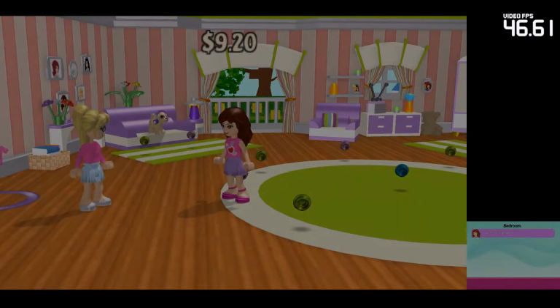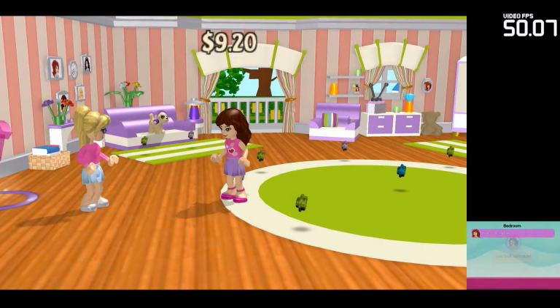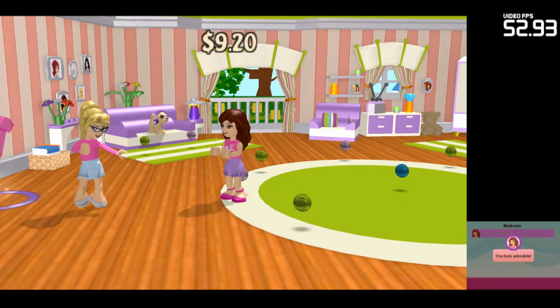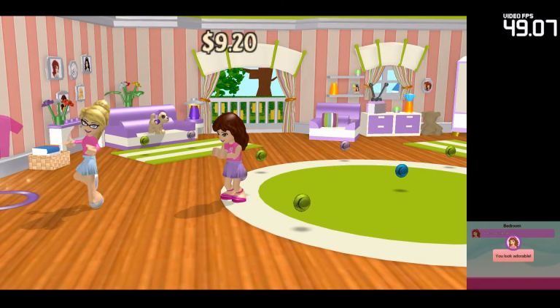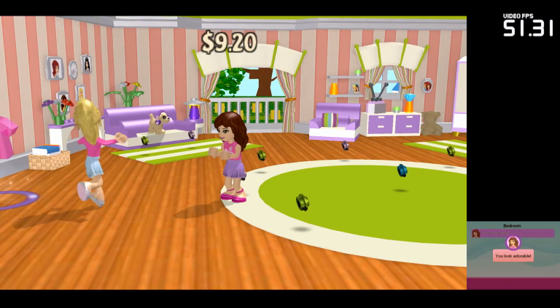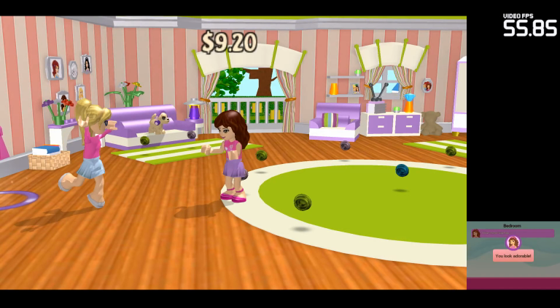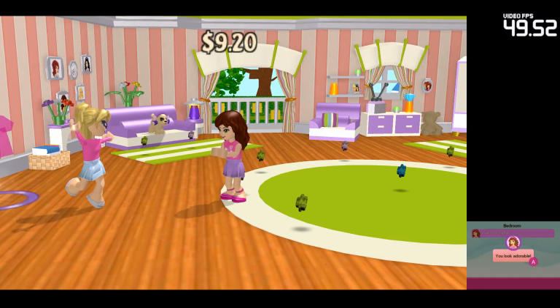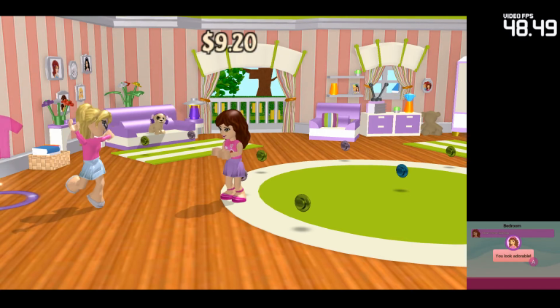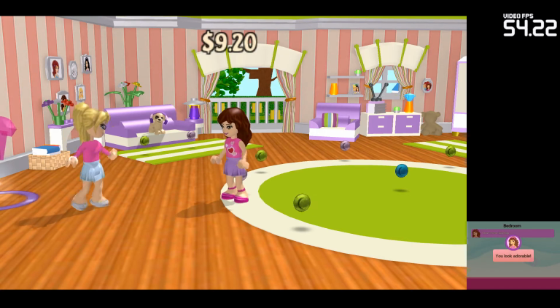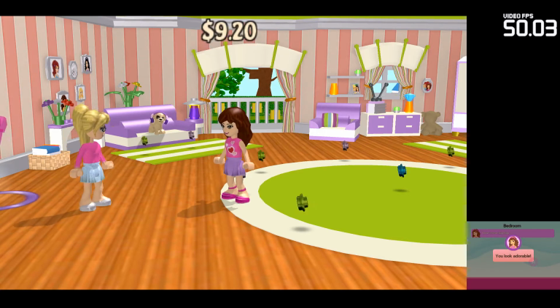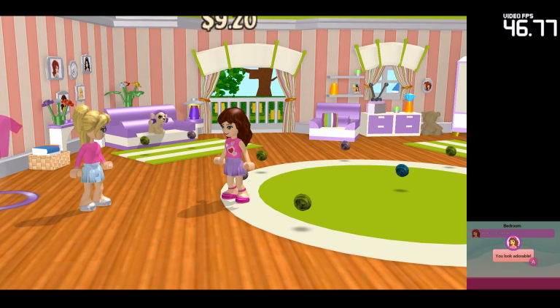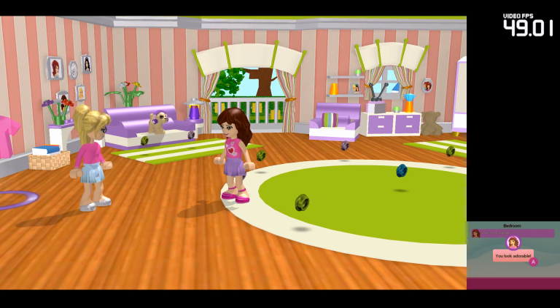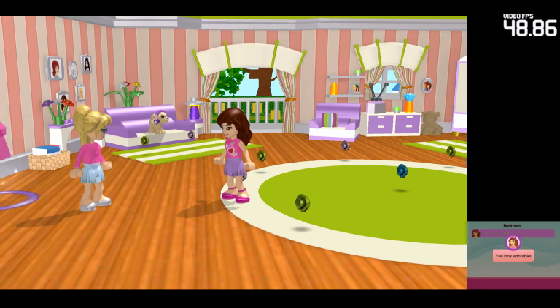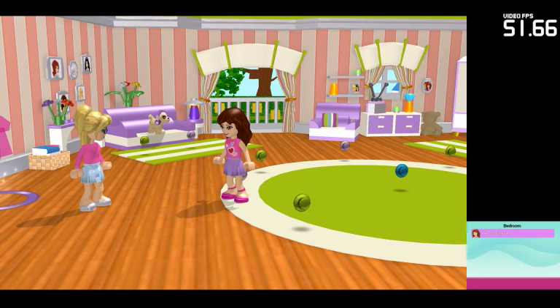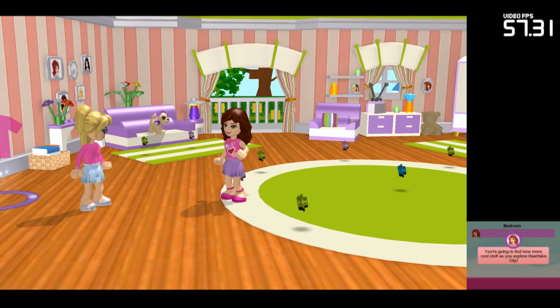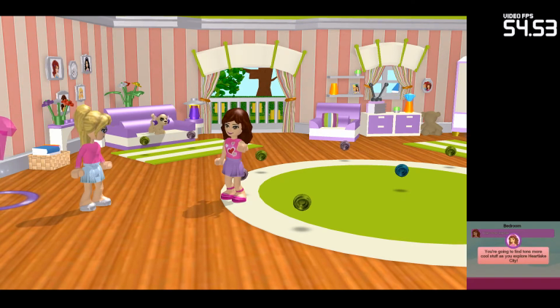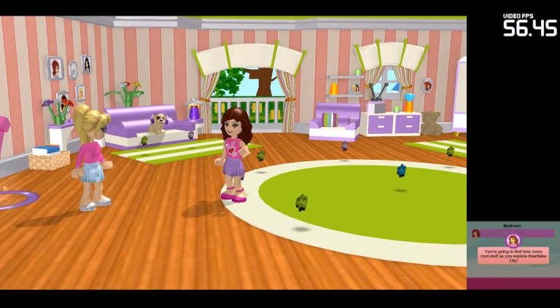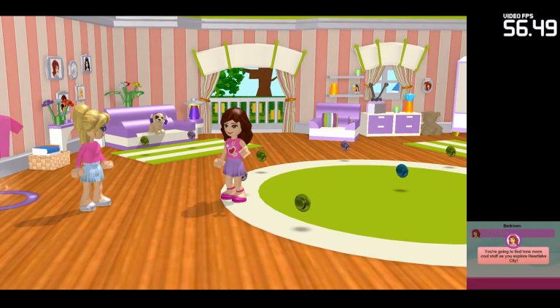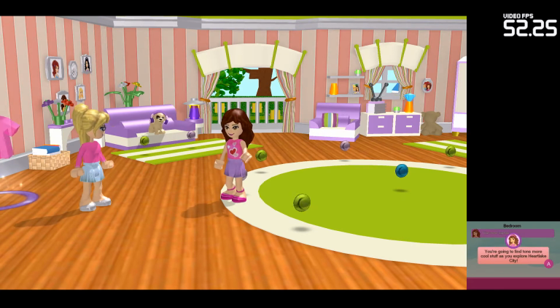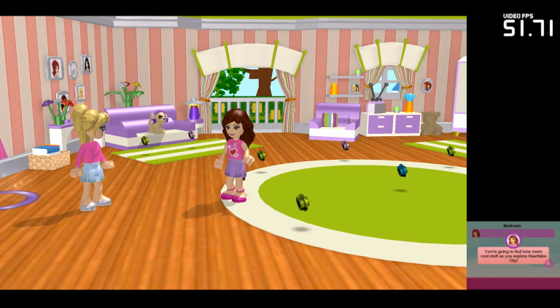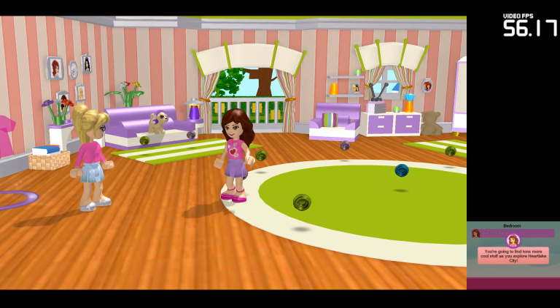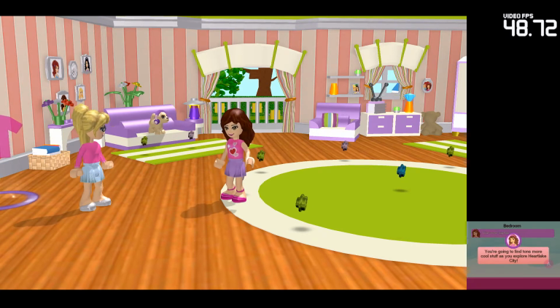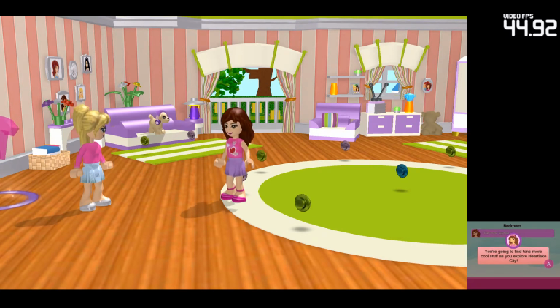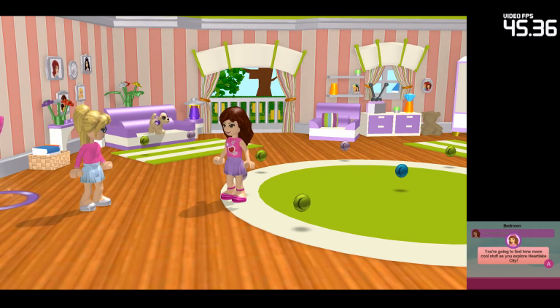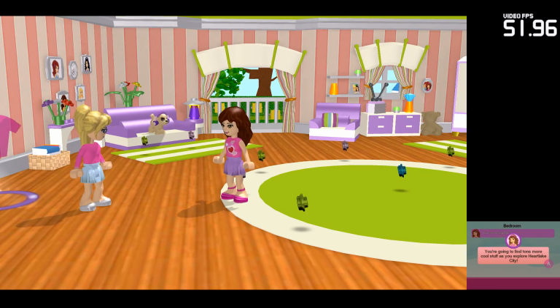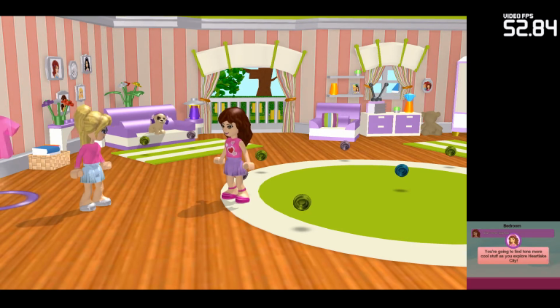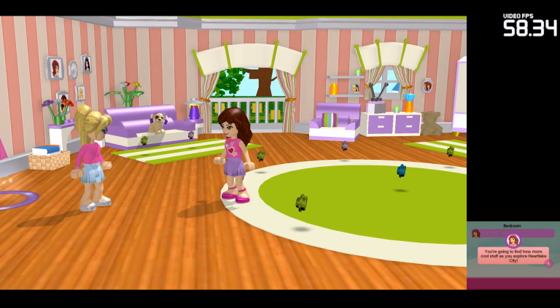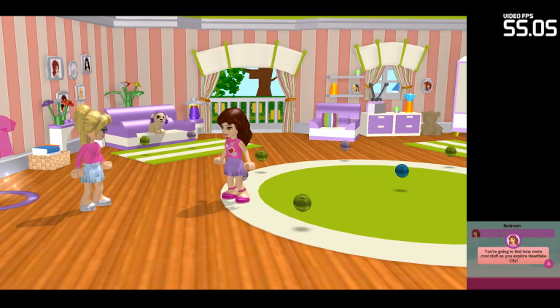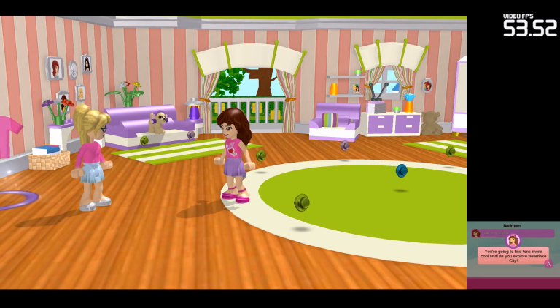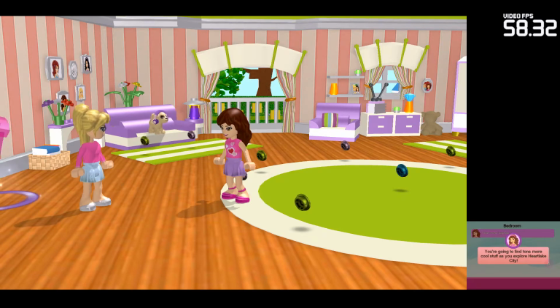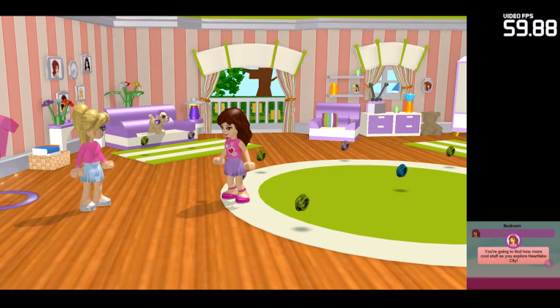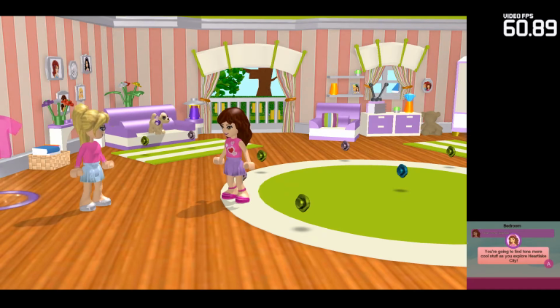You look adorable. You're going to find tons more cool stuff as you explore Heartlake City.